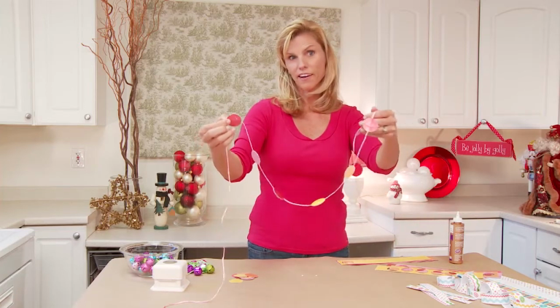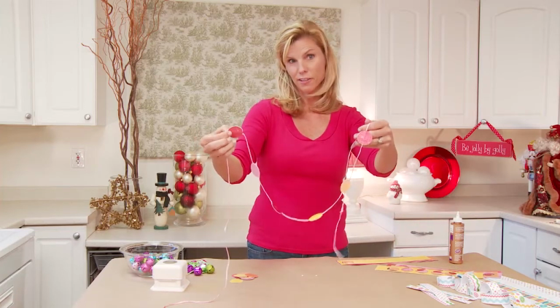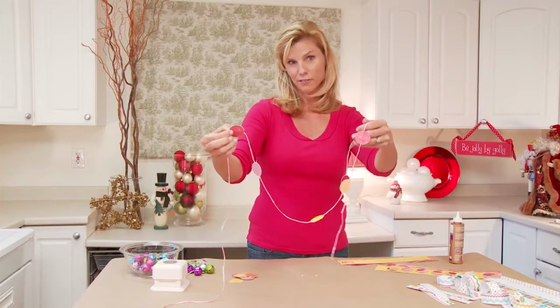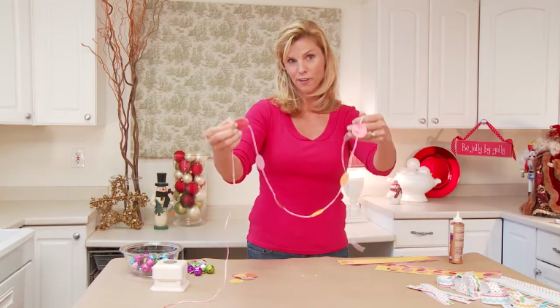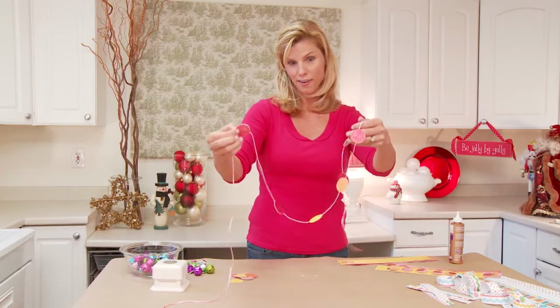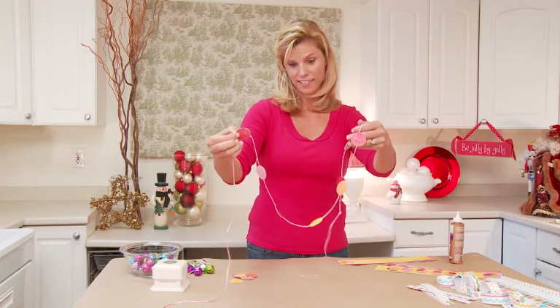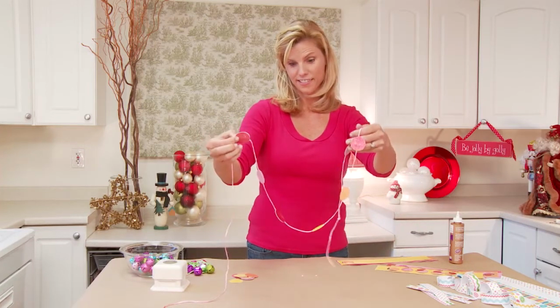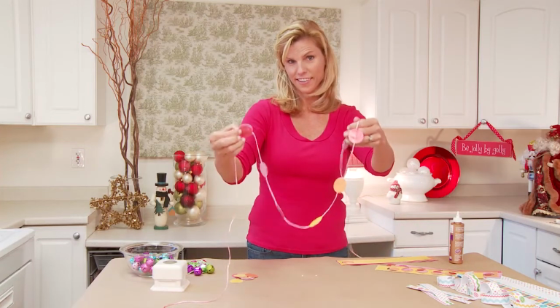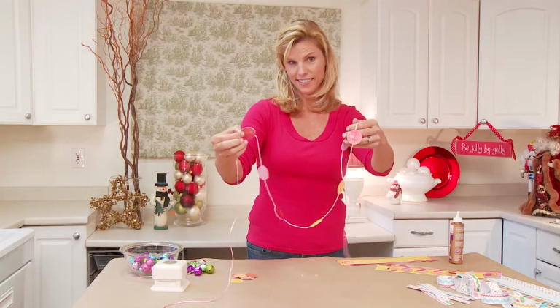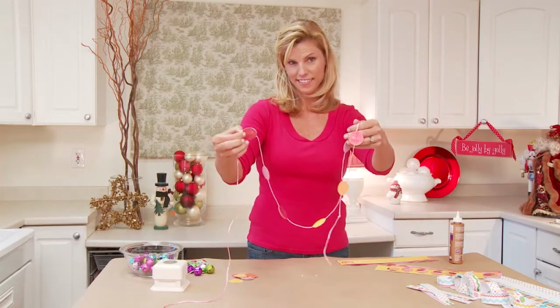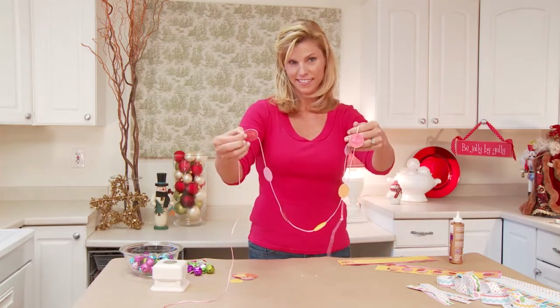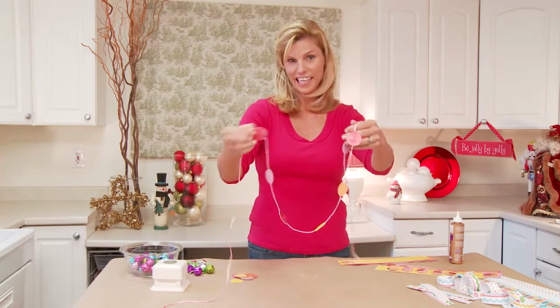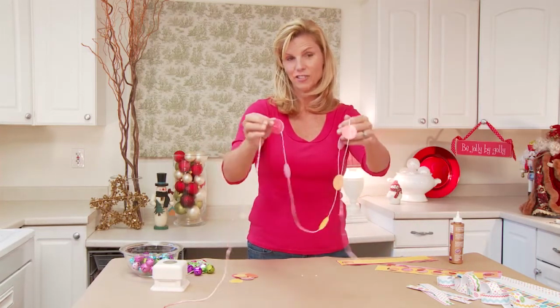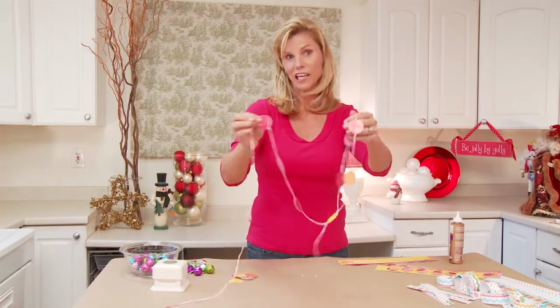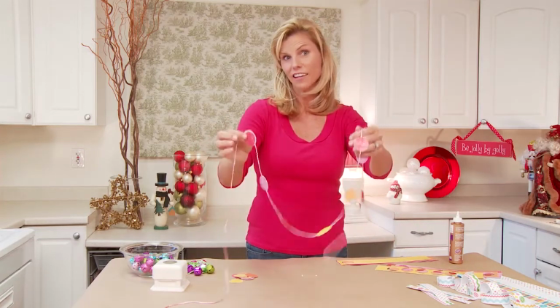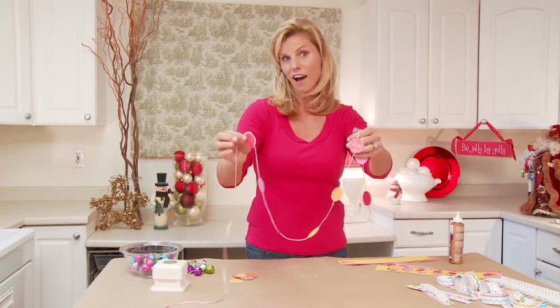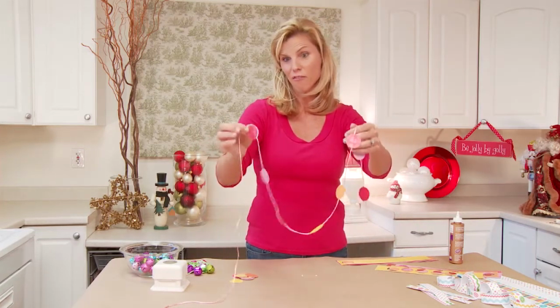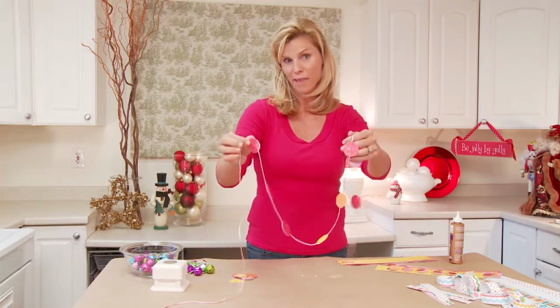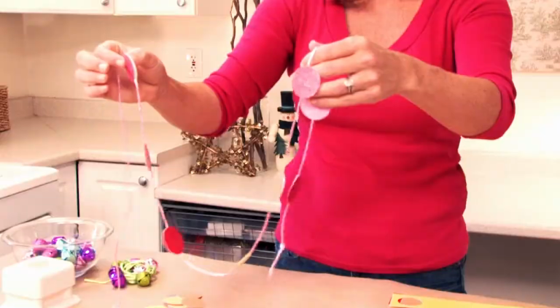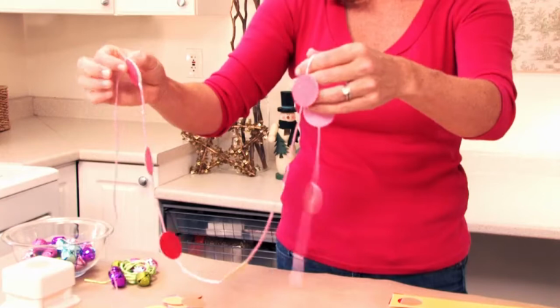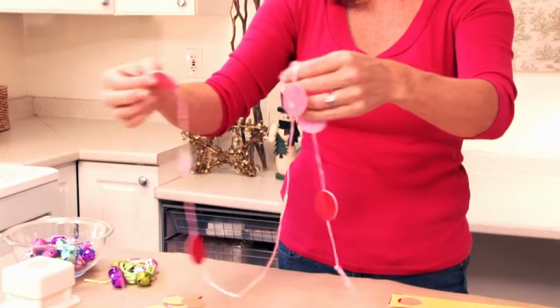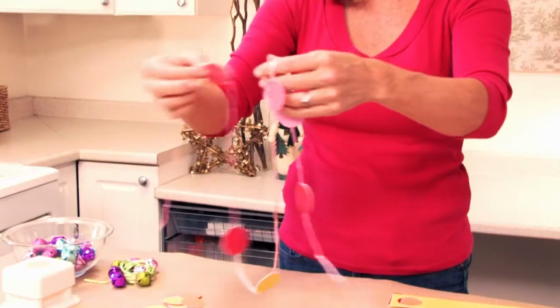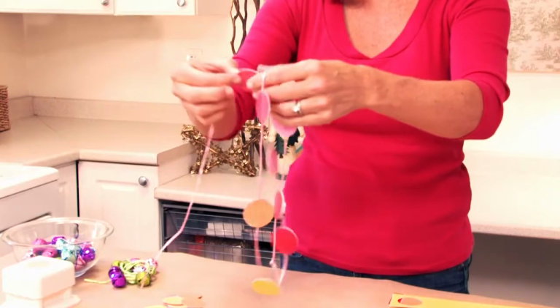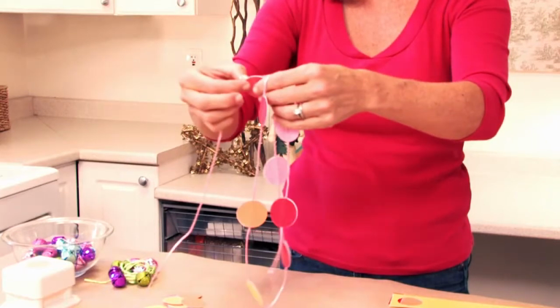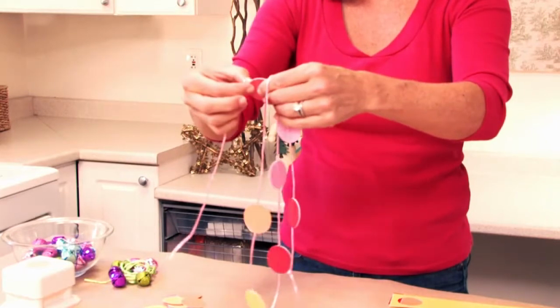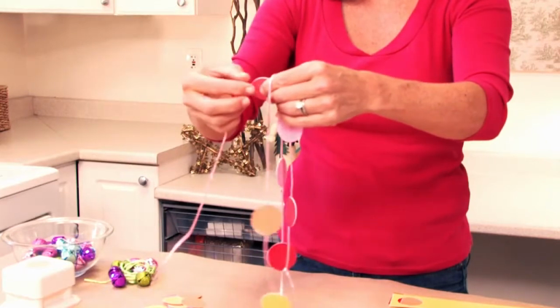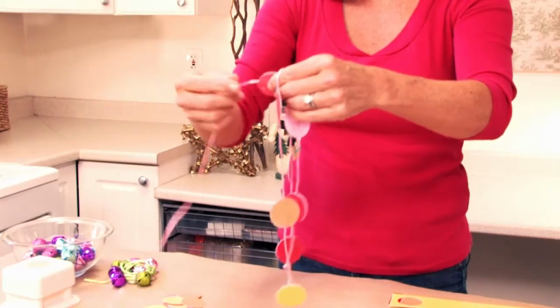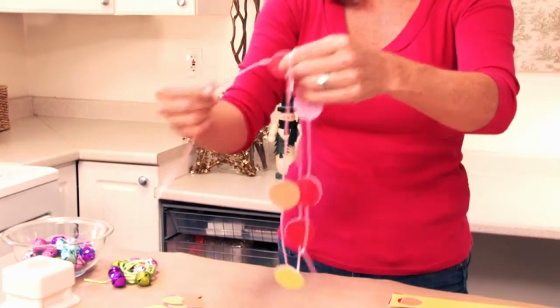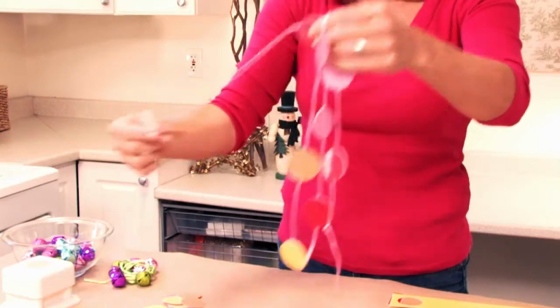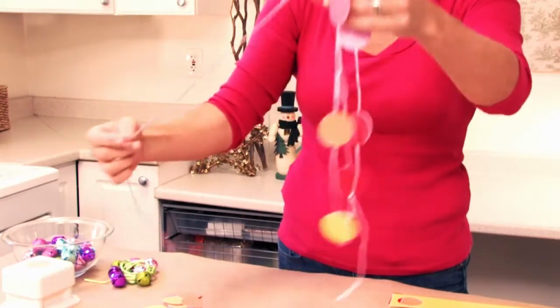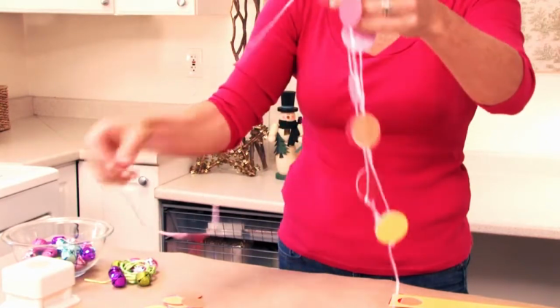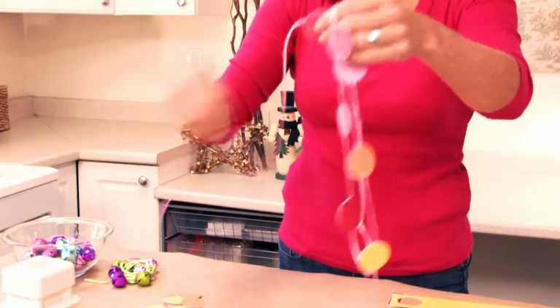What a great, colorful garland this is. The kids are going to love making these — it's a little like Candyland.